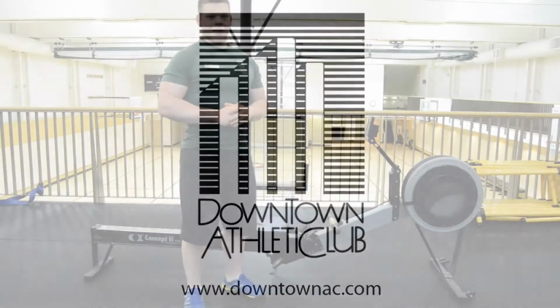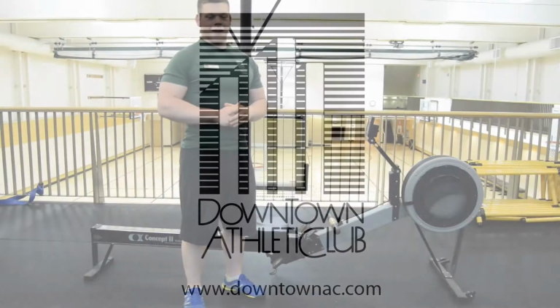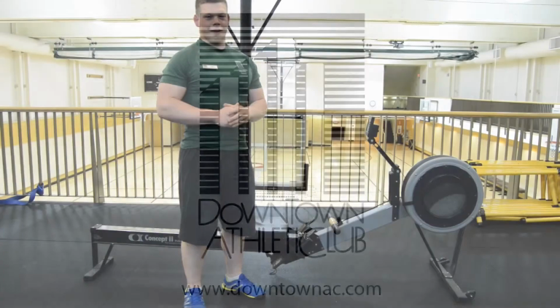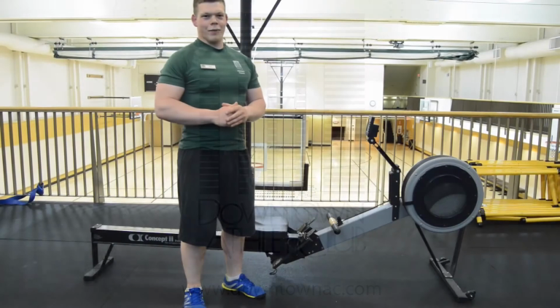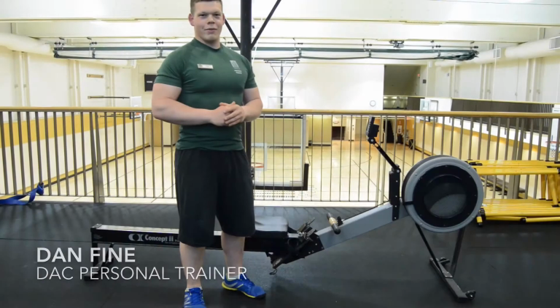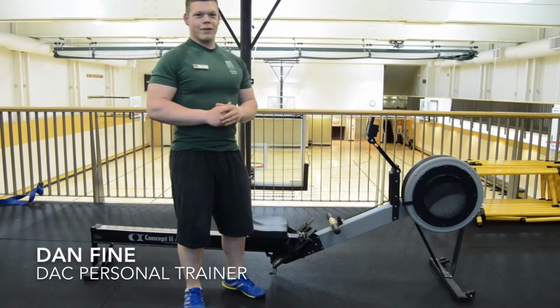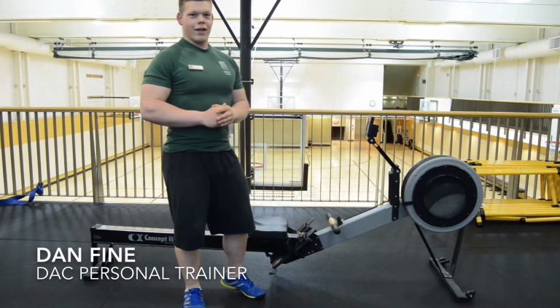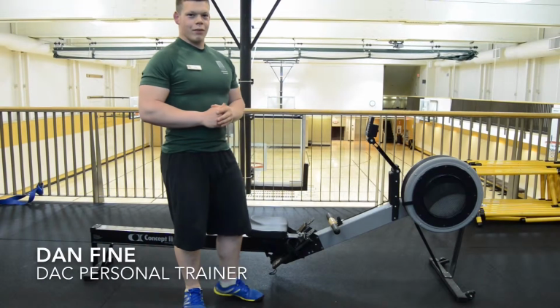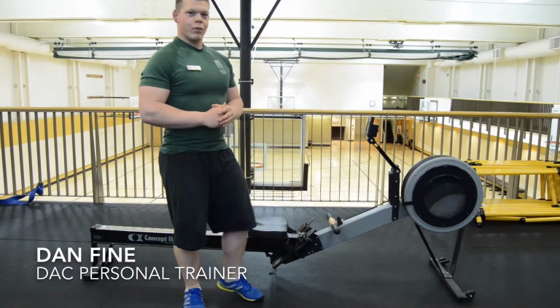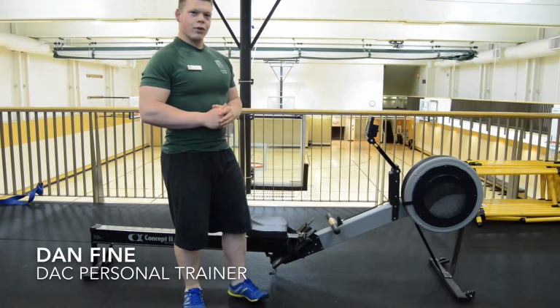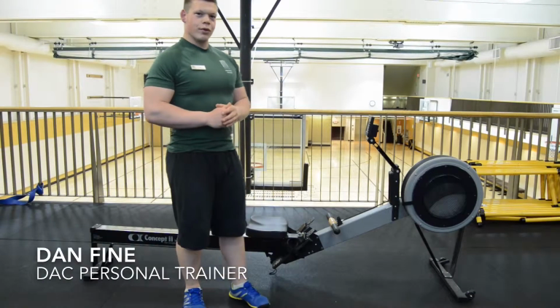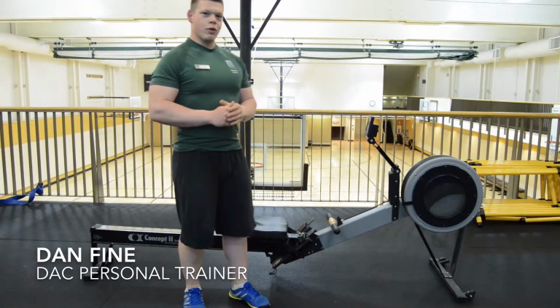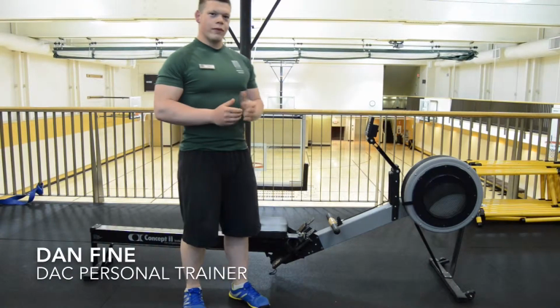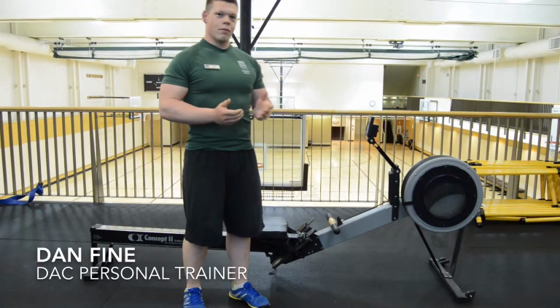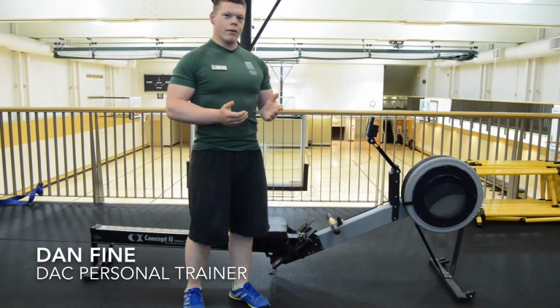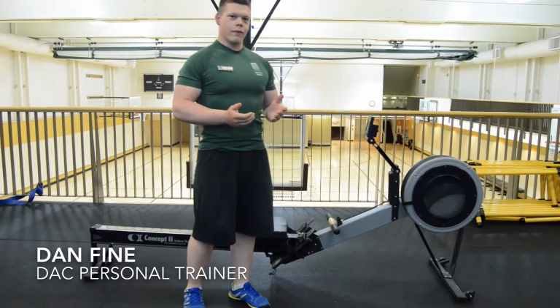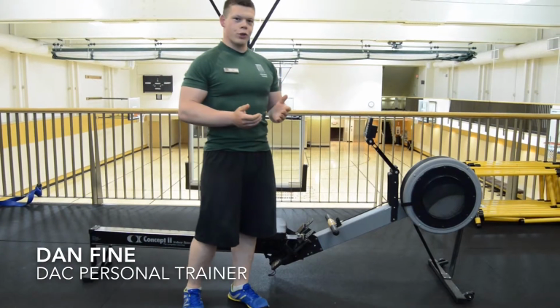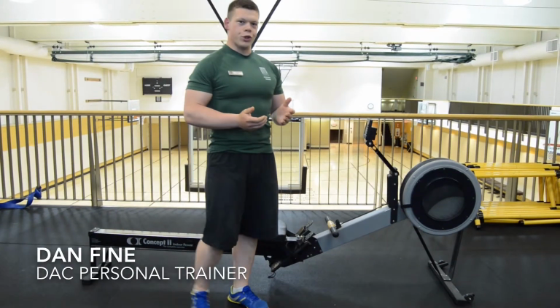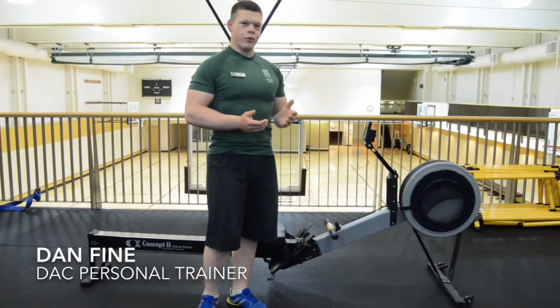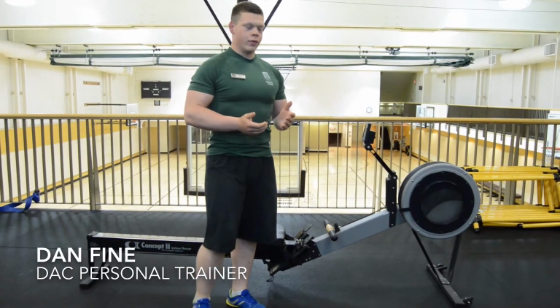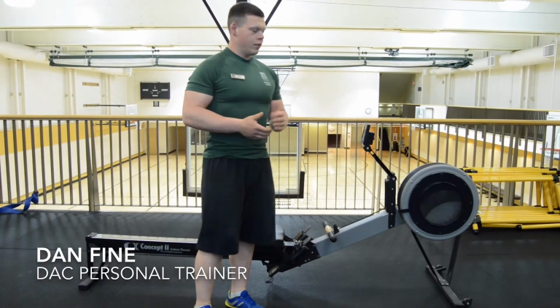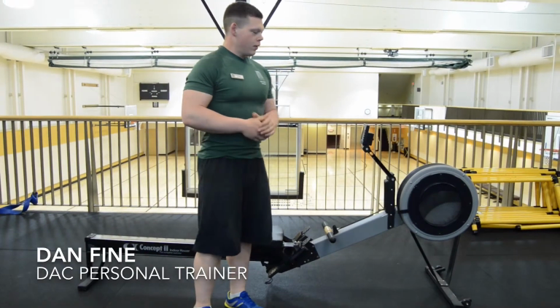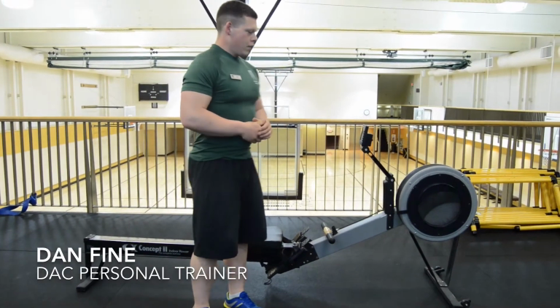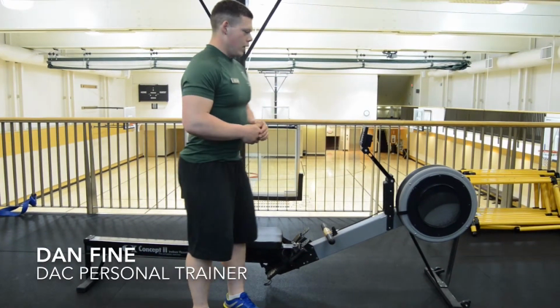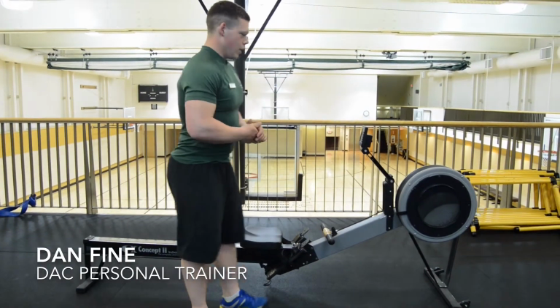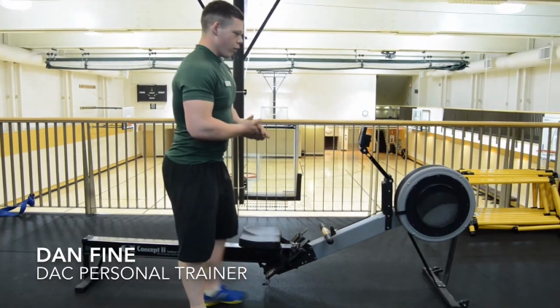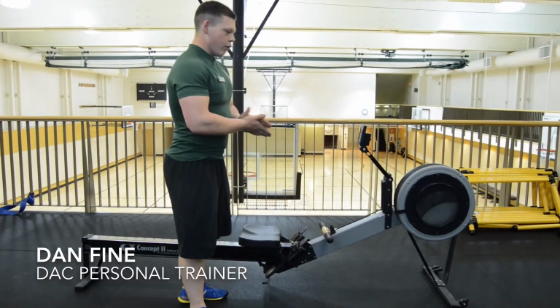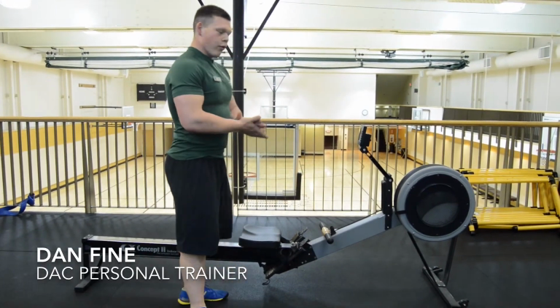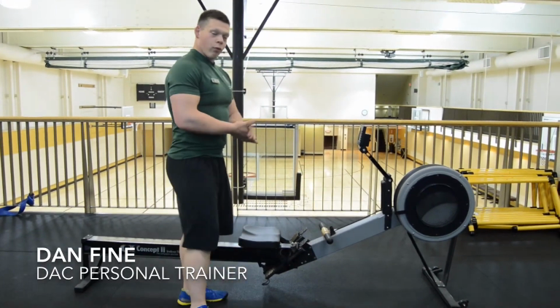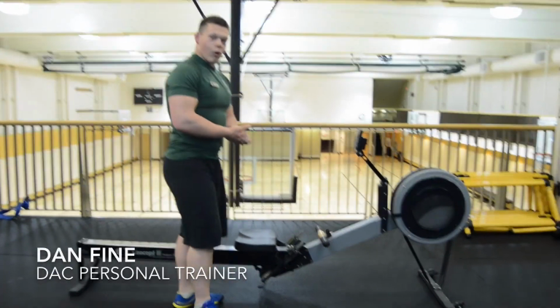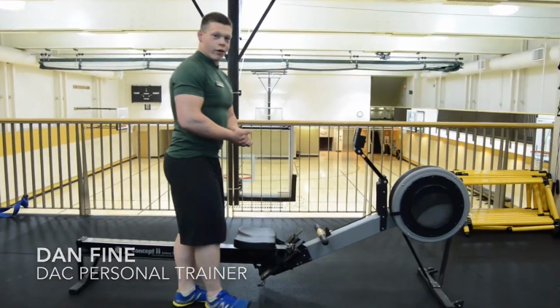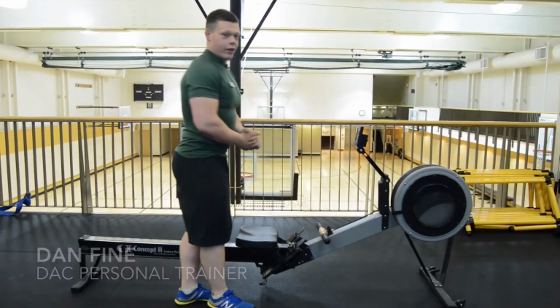Hi there. My name is Dan. I'm going to be doing the move of the month for June. We're going to go over the rower today.